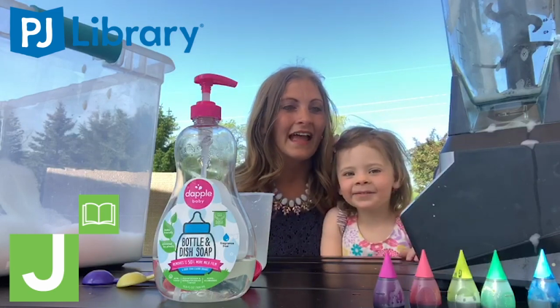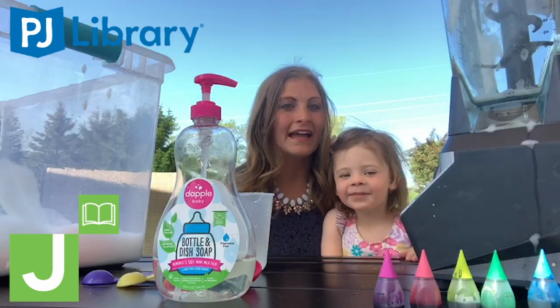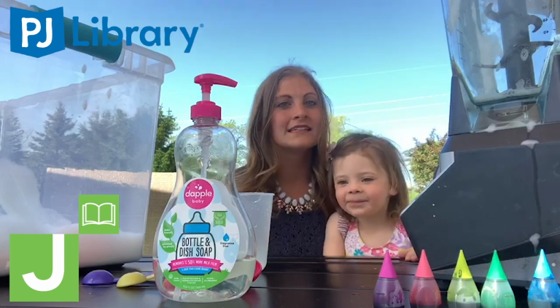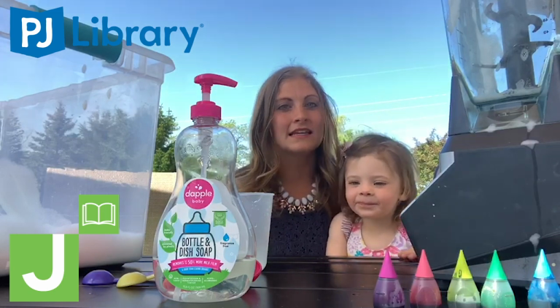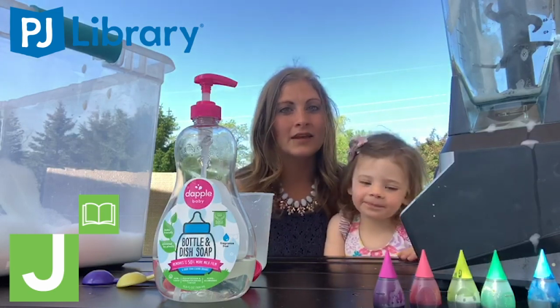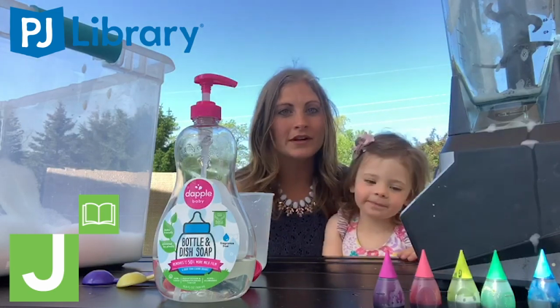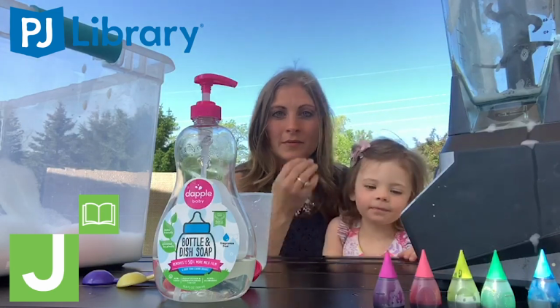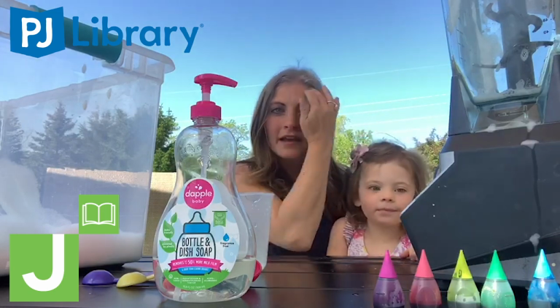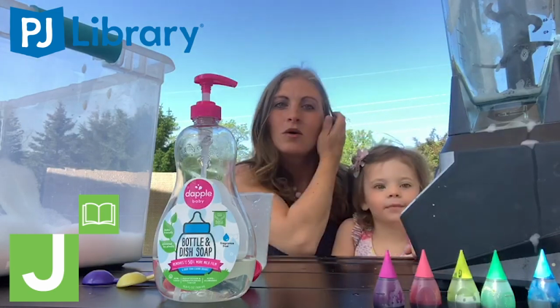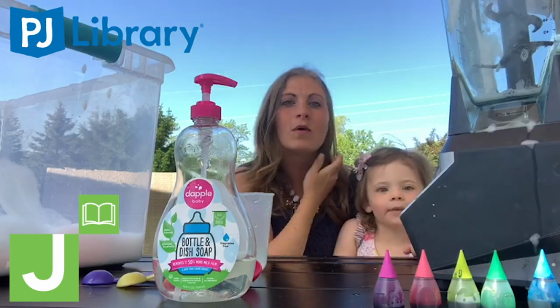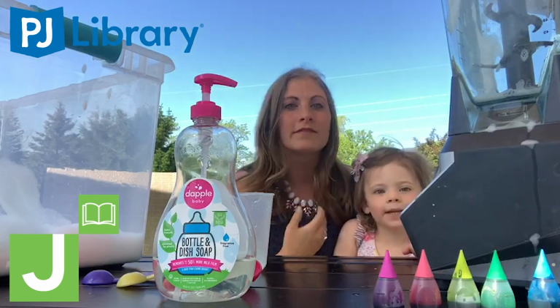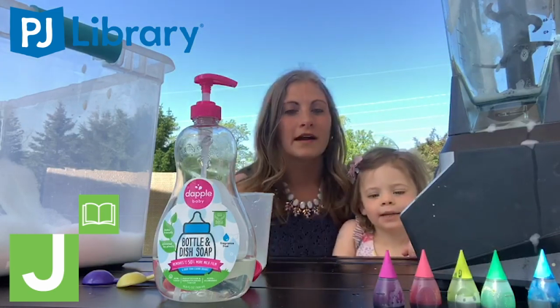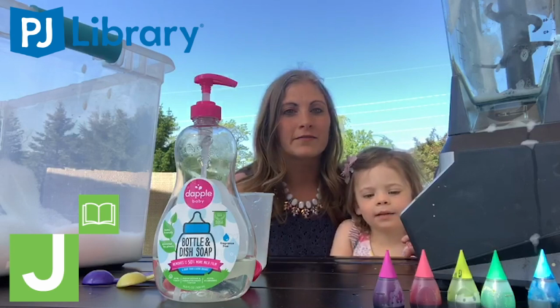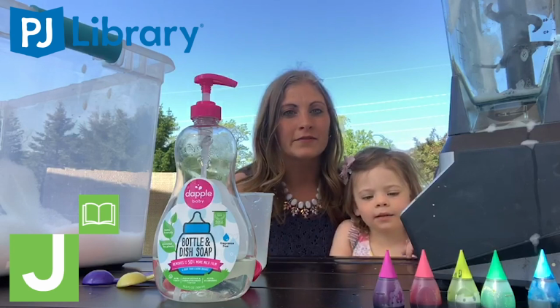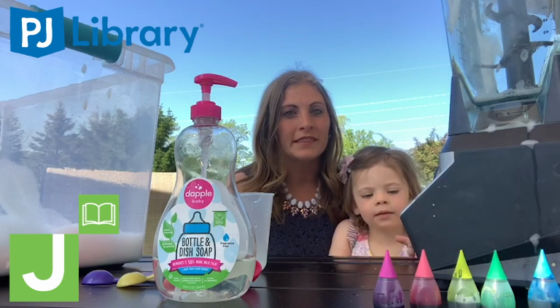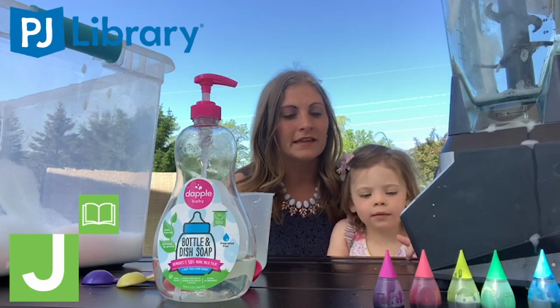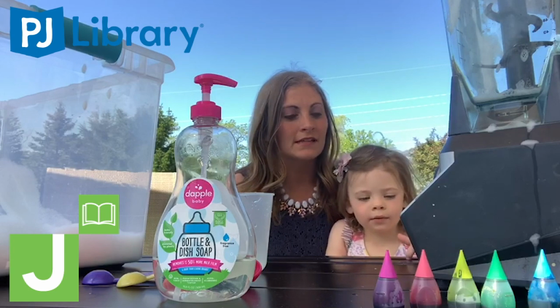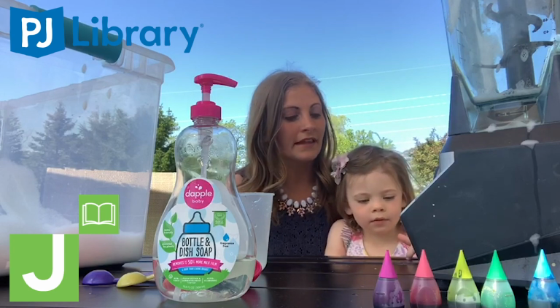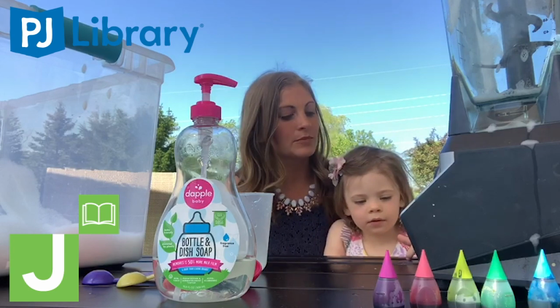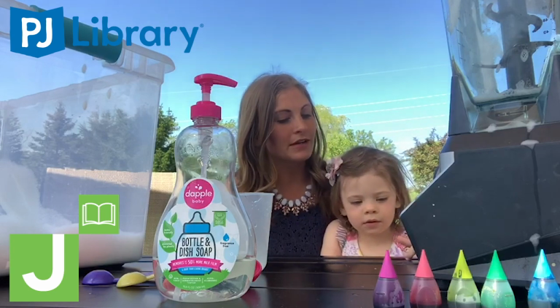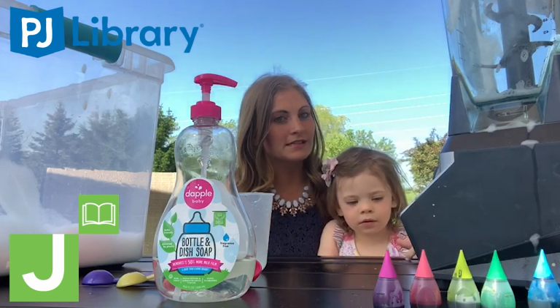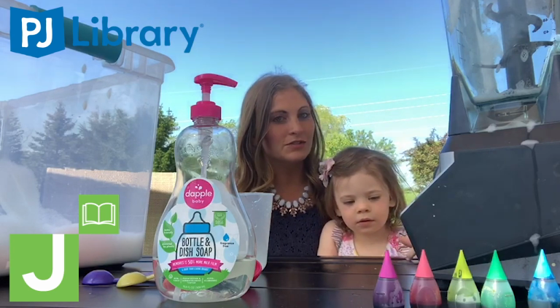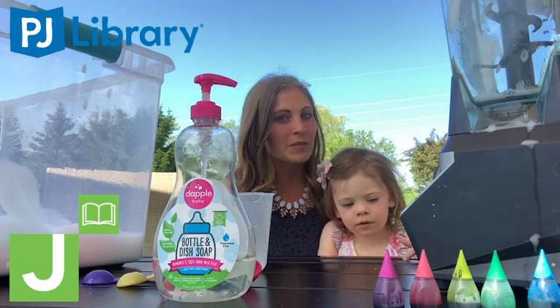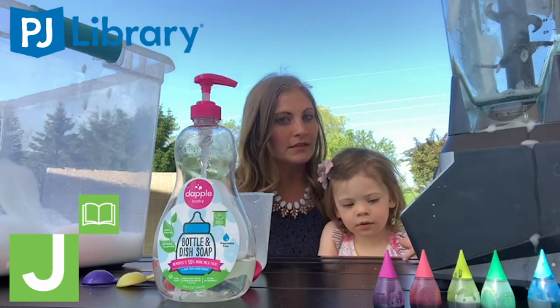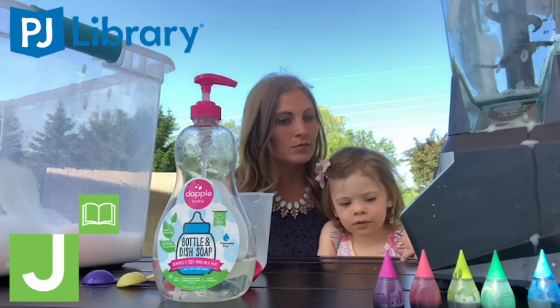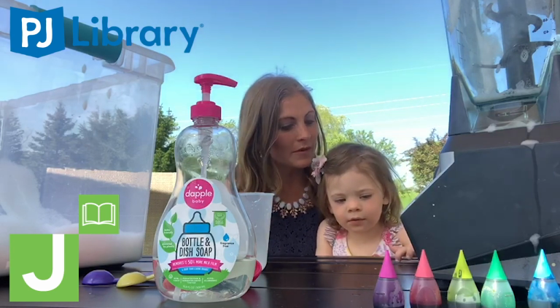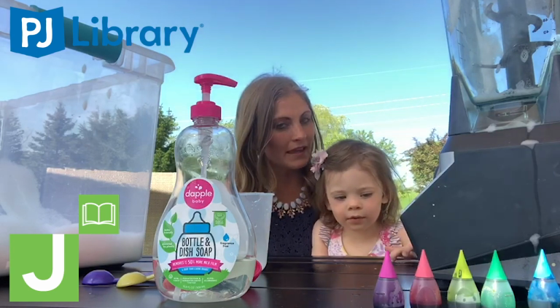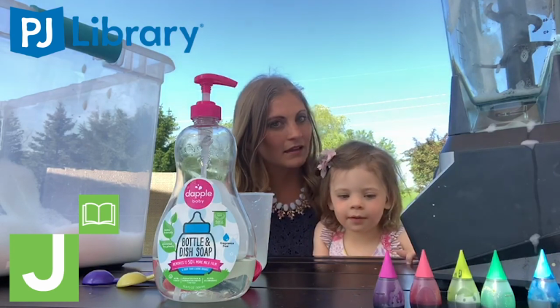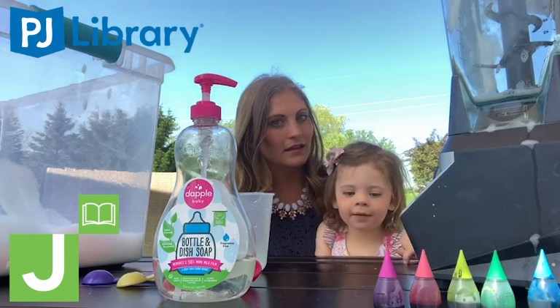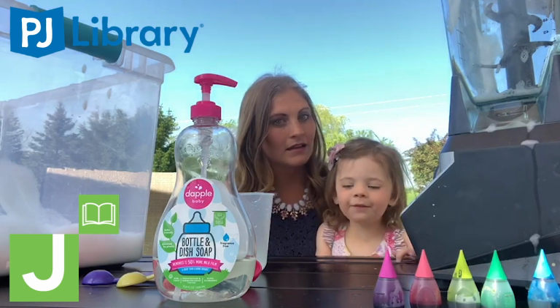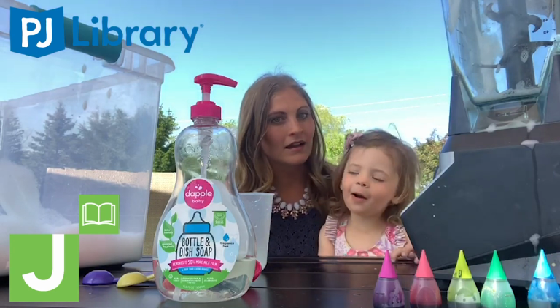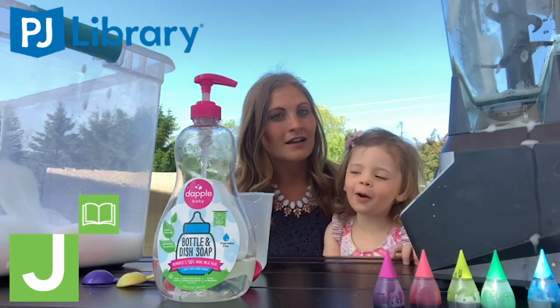Today we are going to make one of our favorite things that we like to put in our sensory bins. What are we making? Foam!